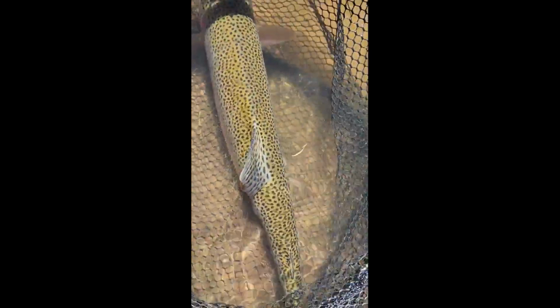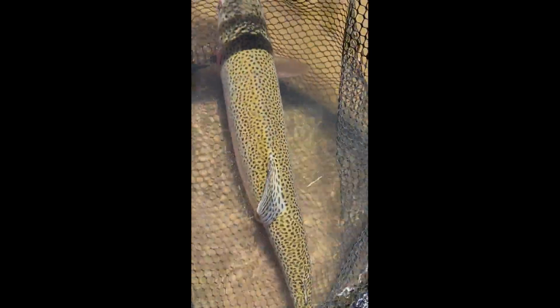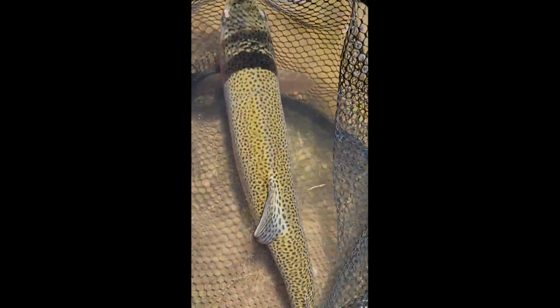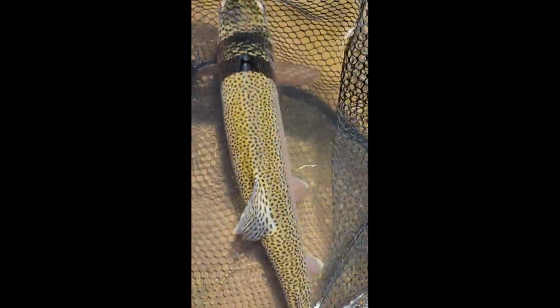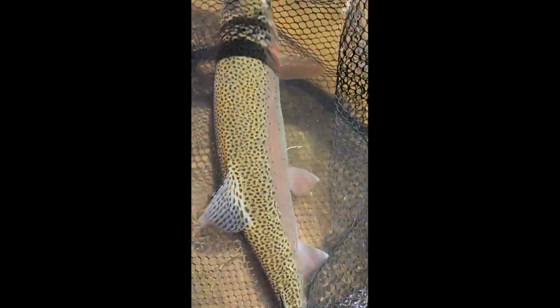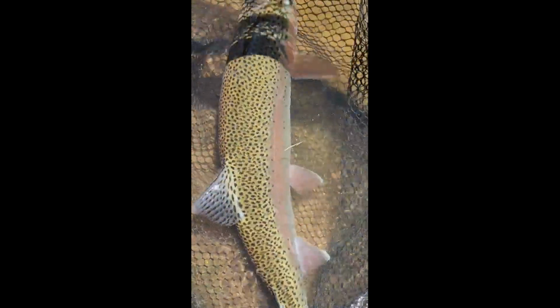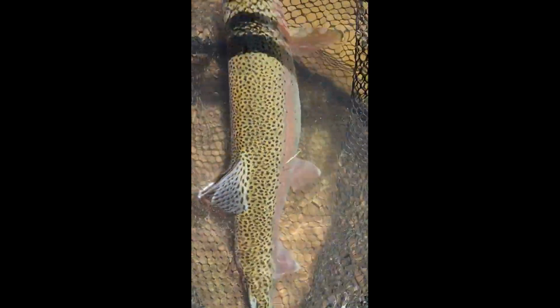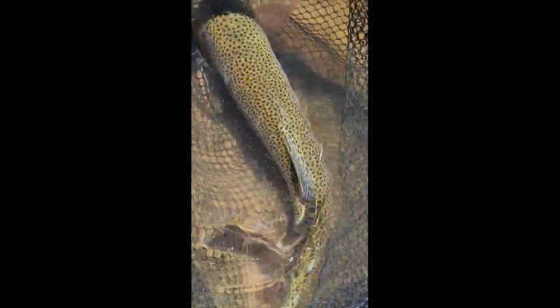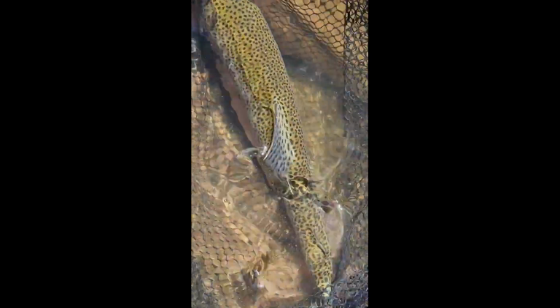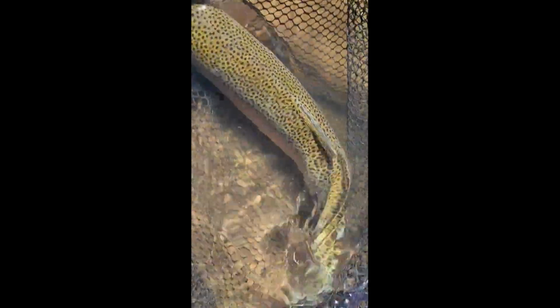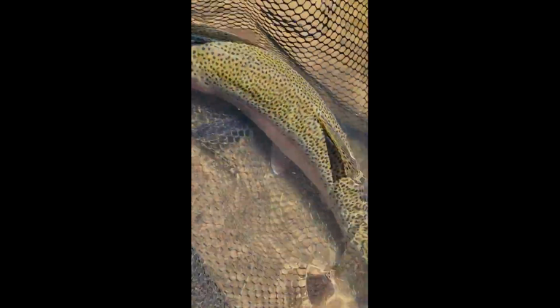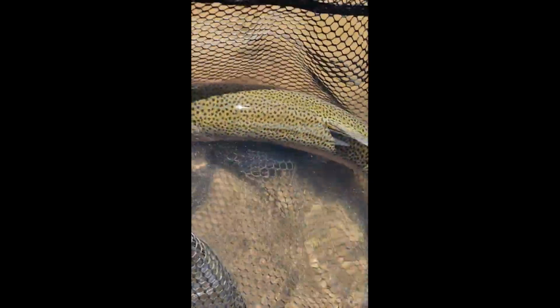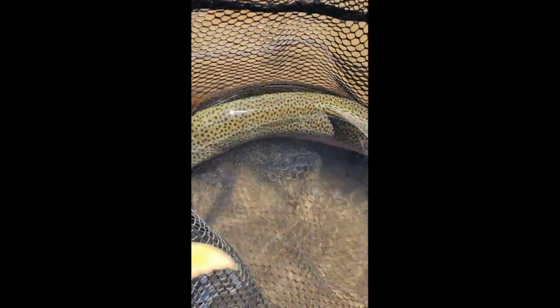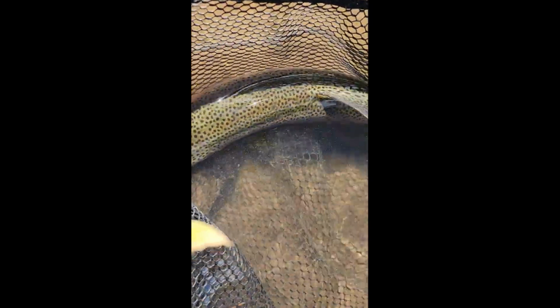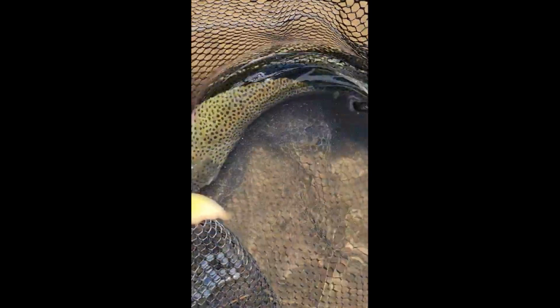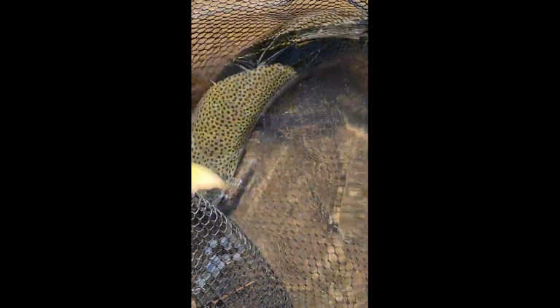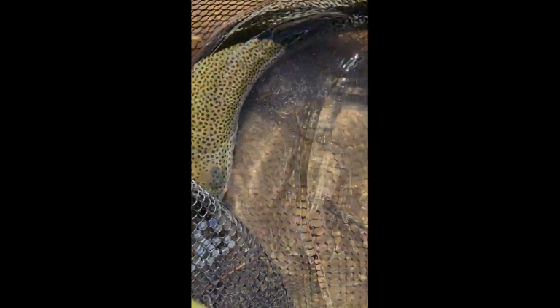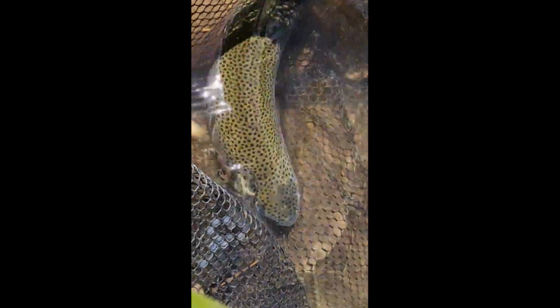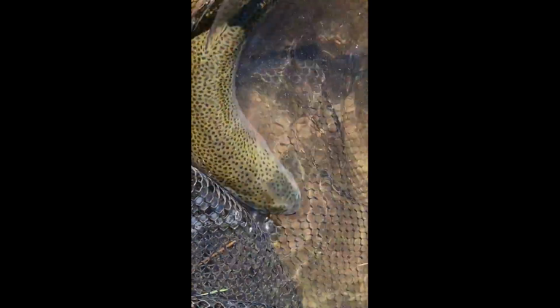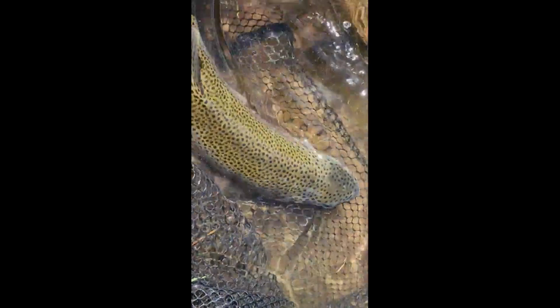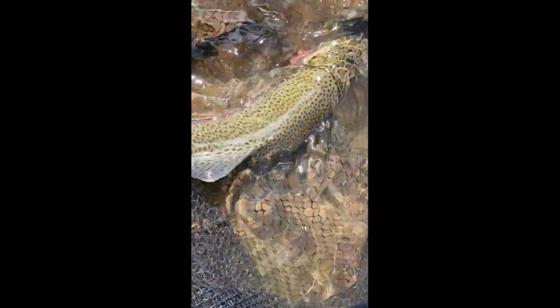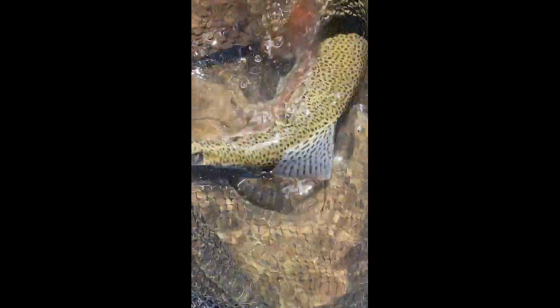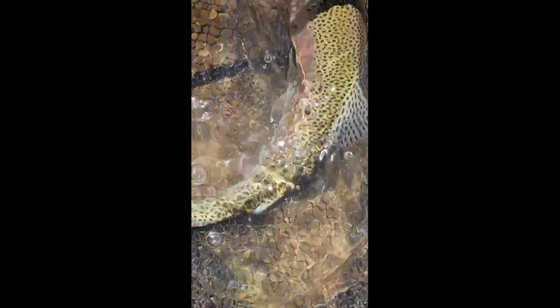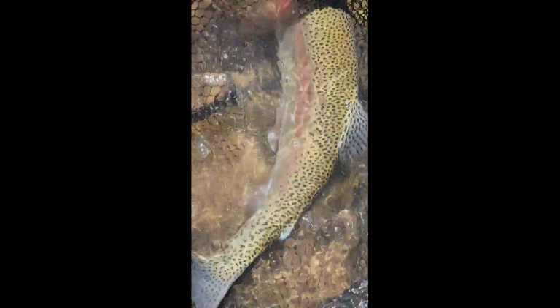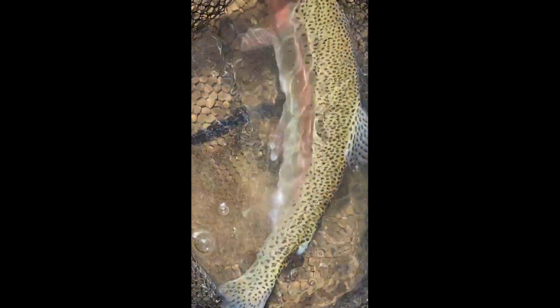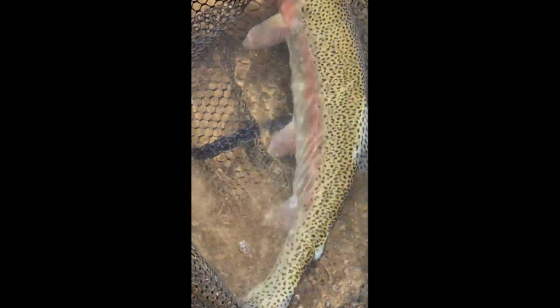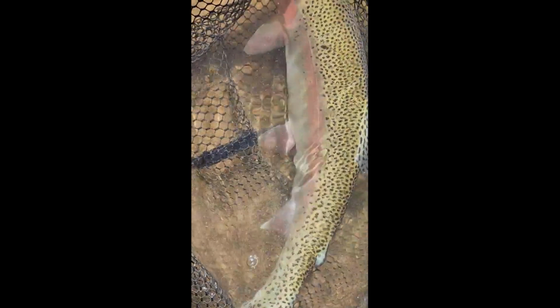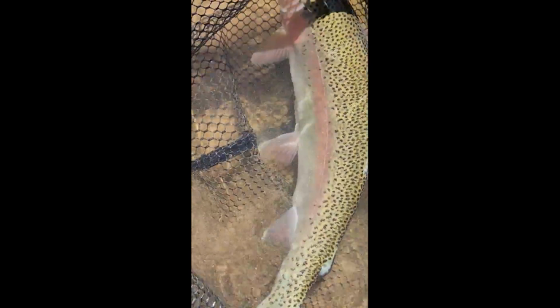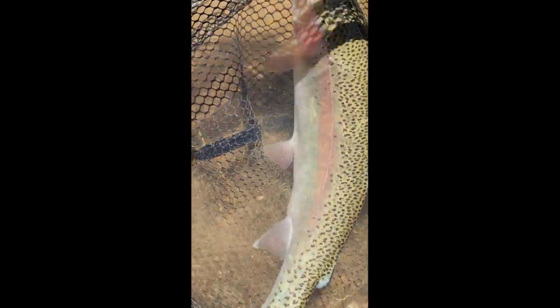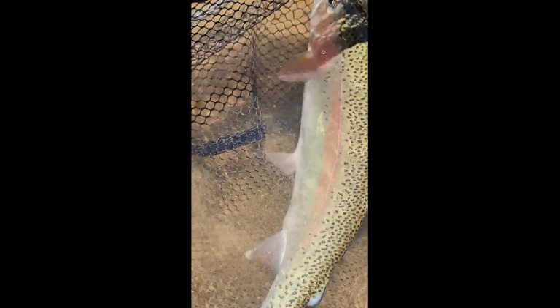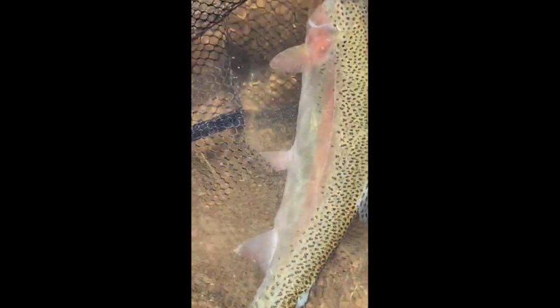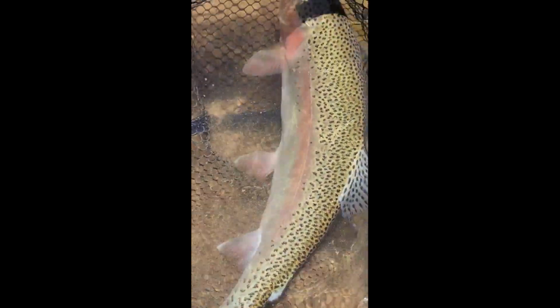It's a 14 or 15 inch fish, a pound and a half or so — beautiful colors.